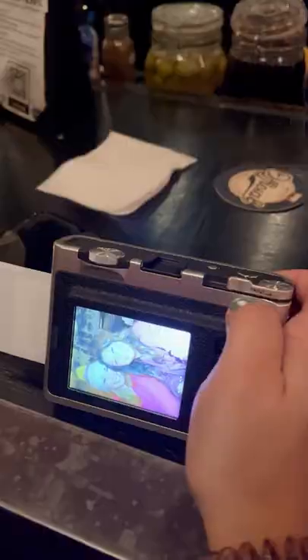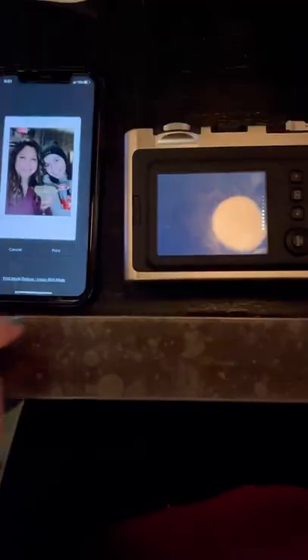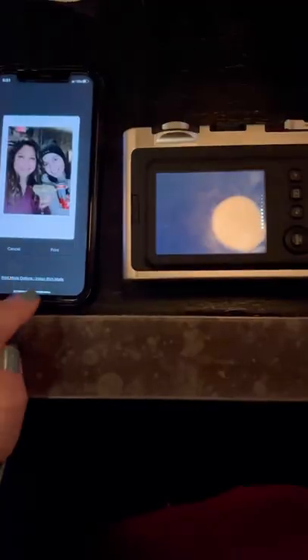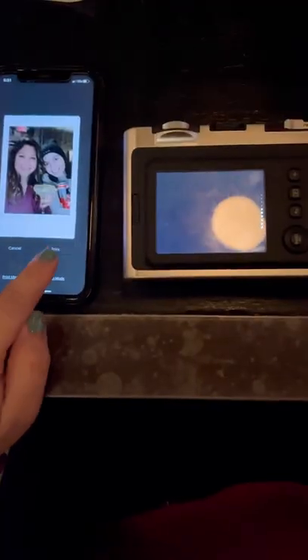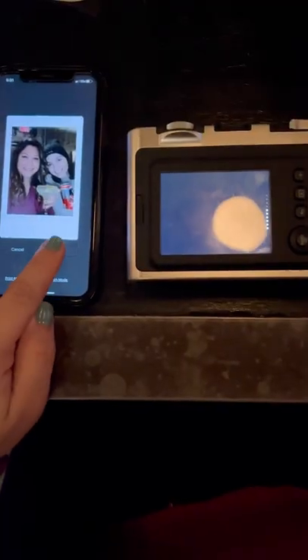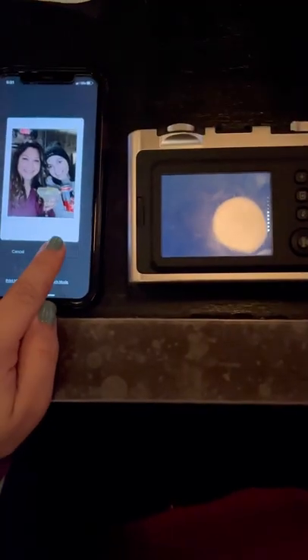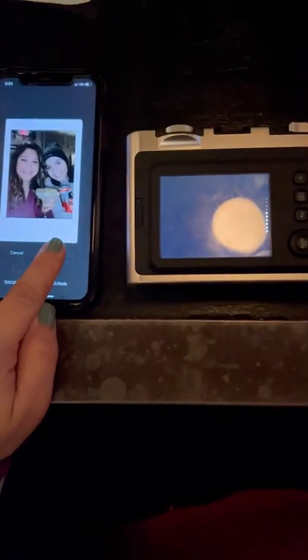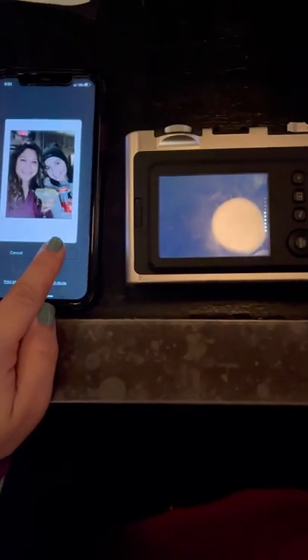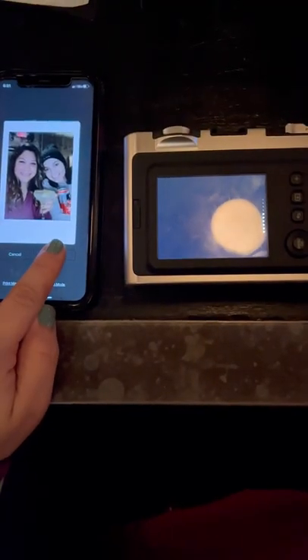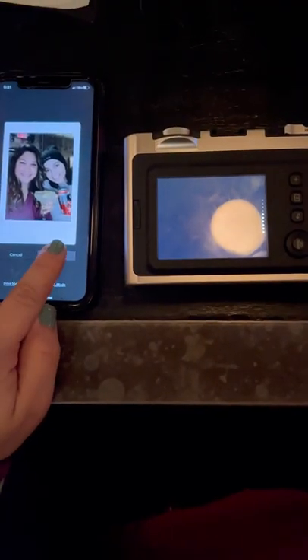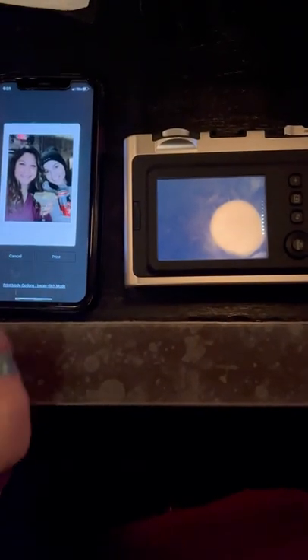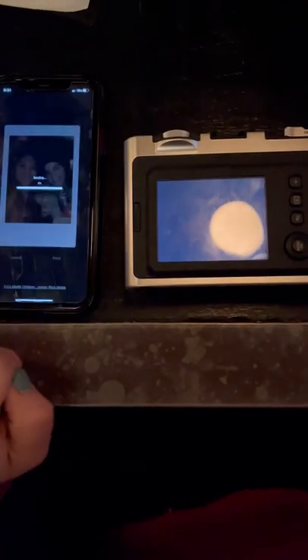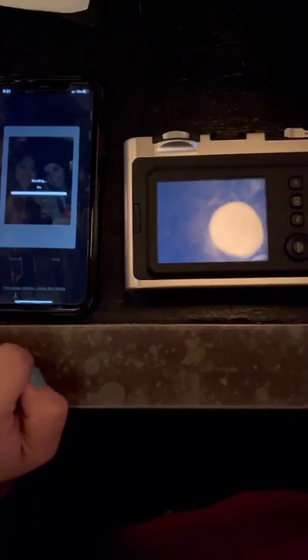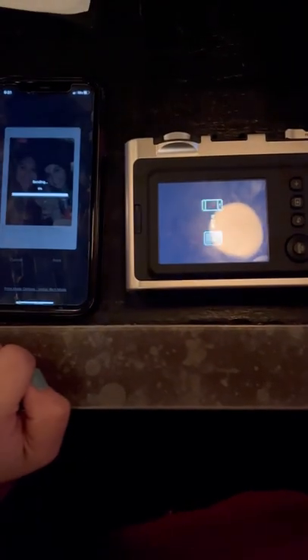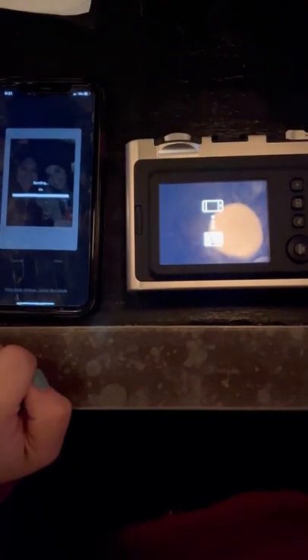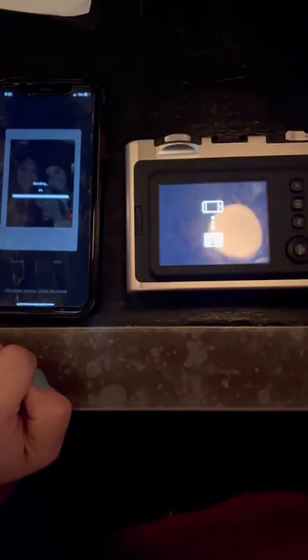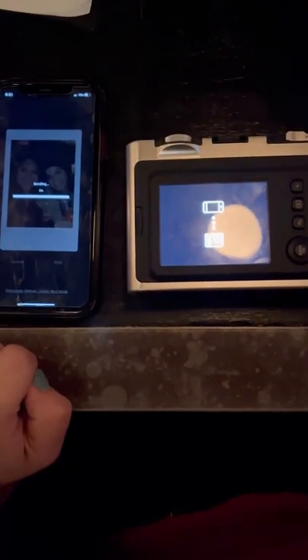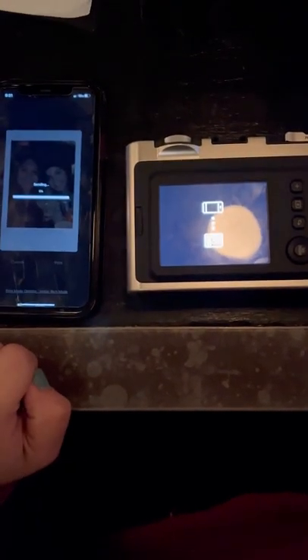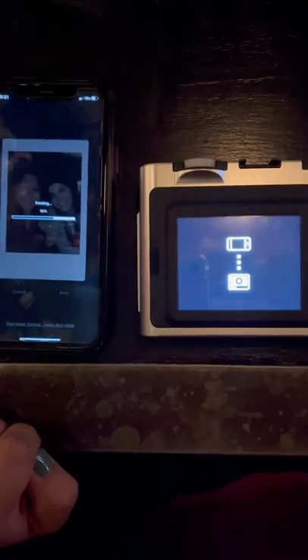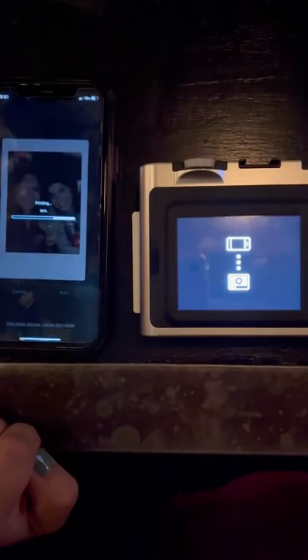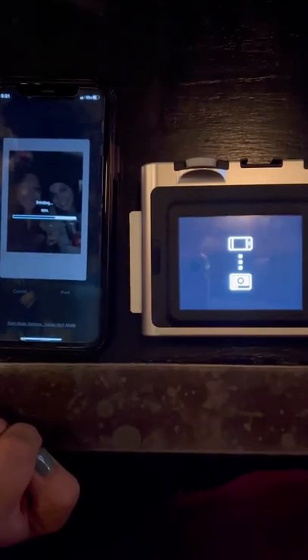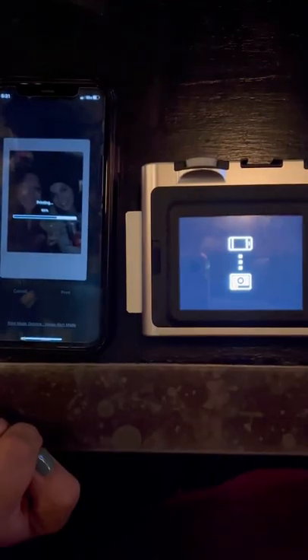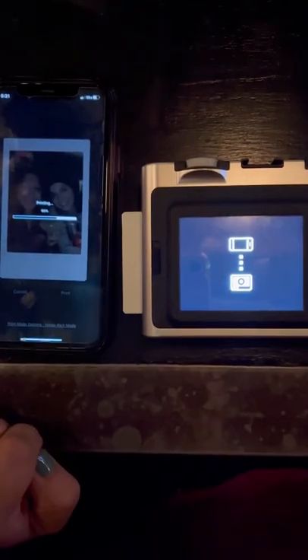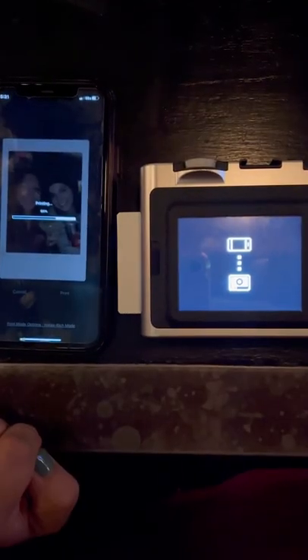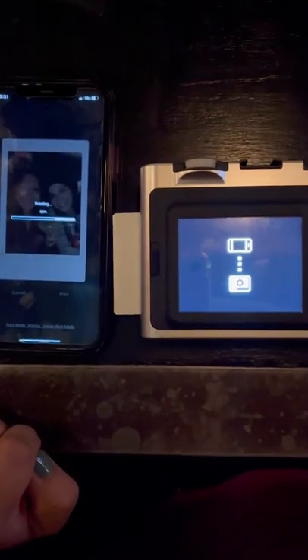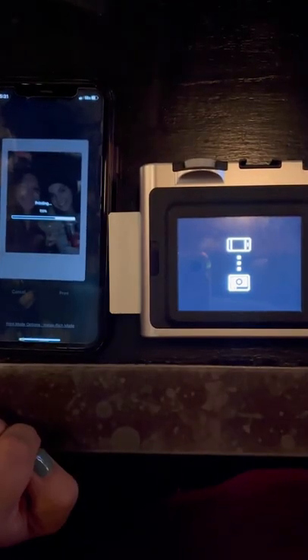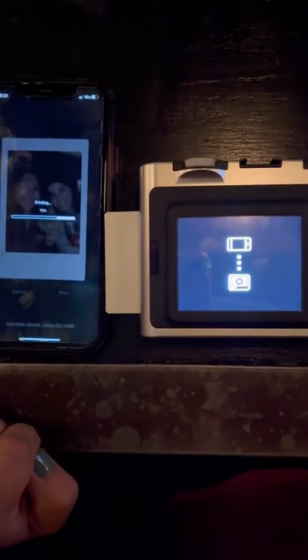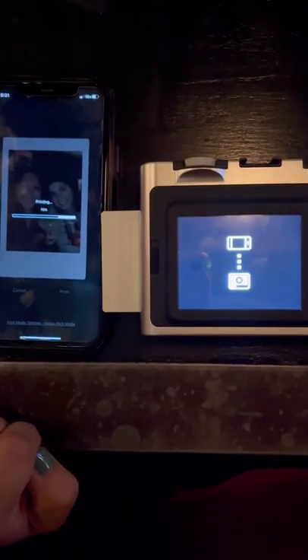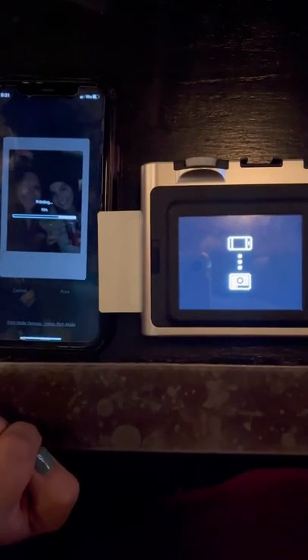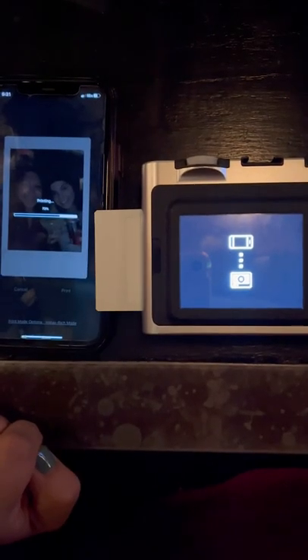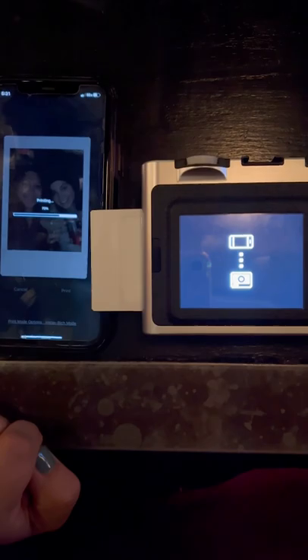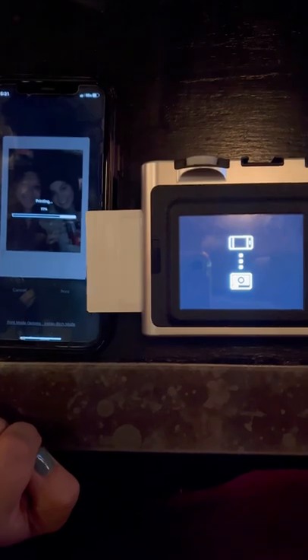And if we took some photos with our smartphone, I can print those too with the Instax Mini Evo app.